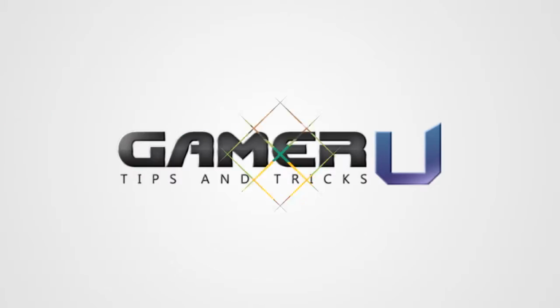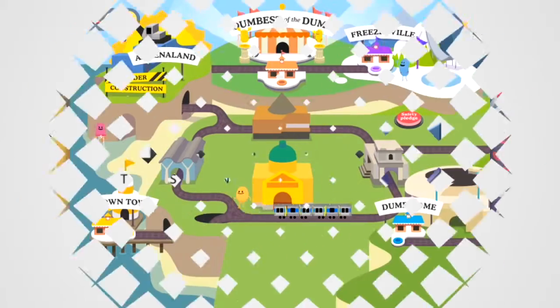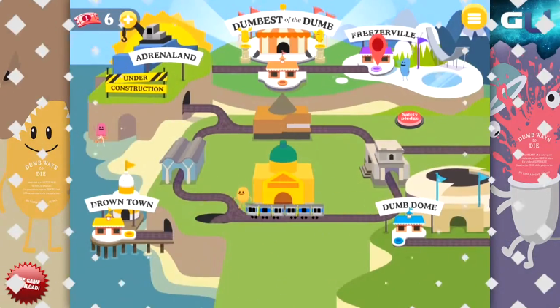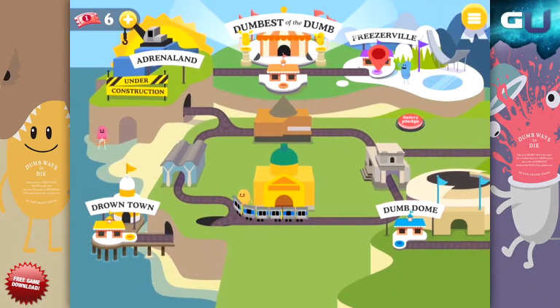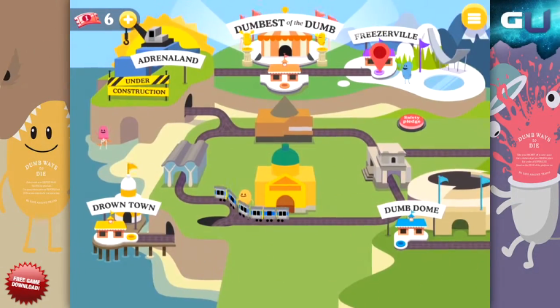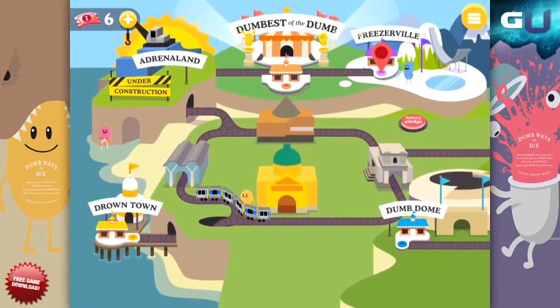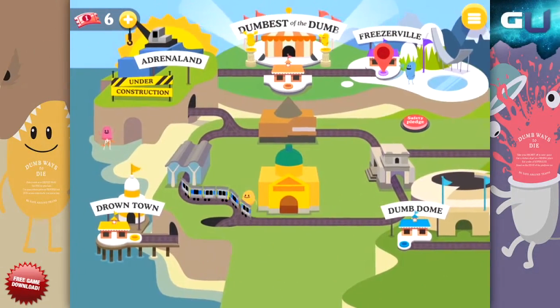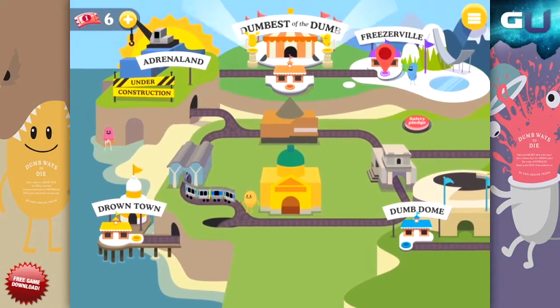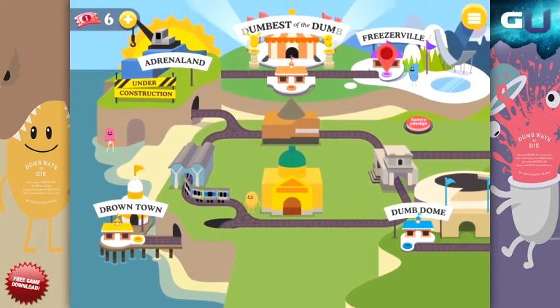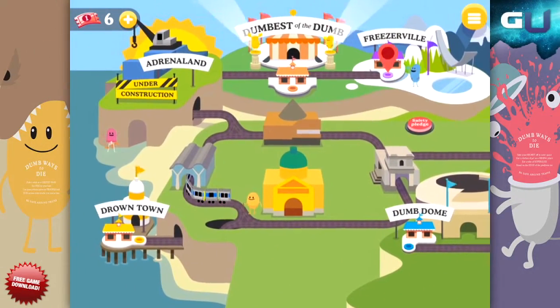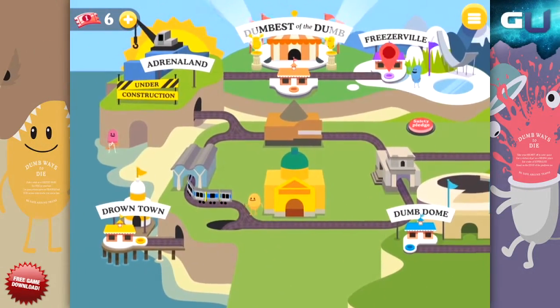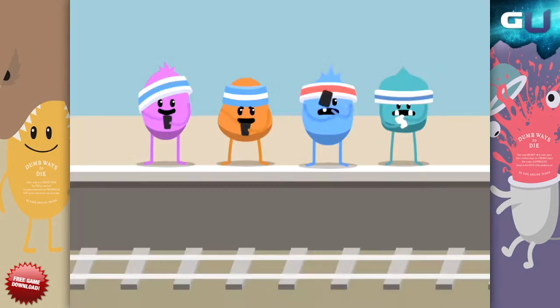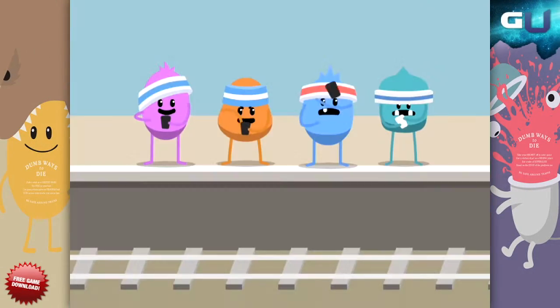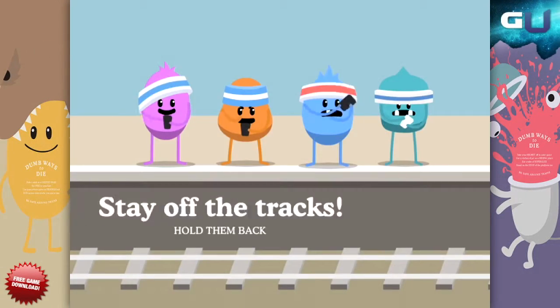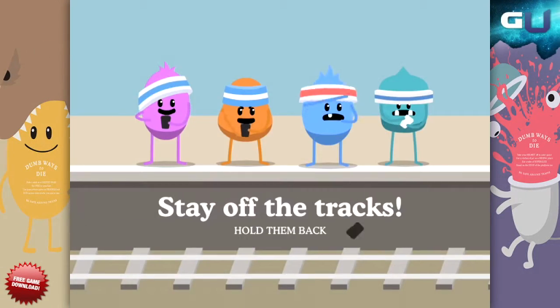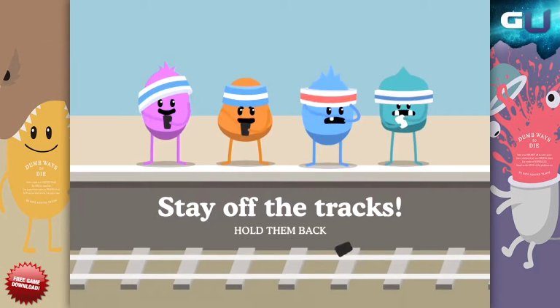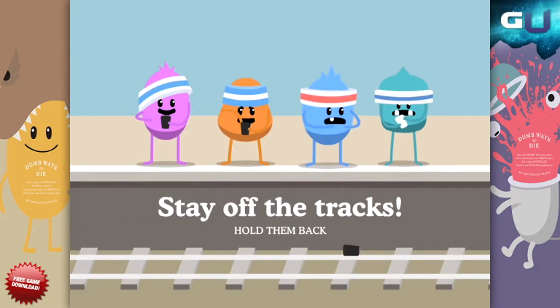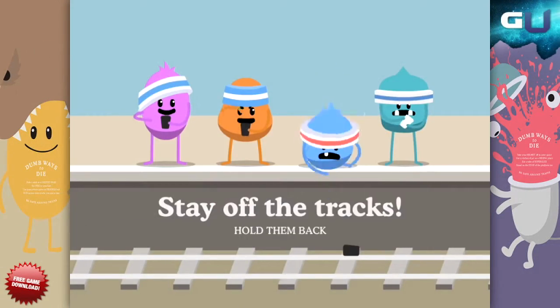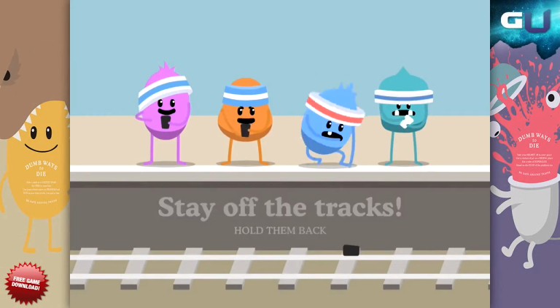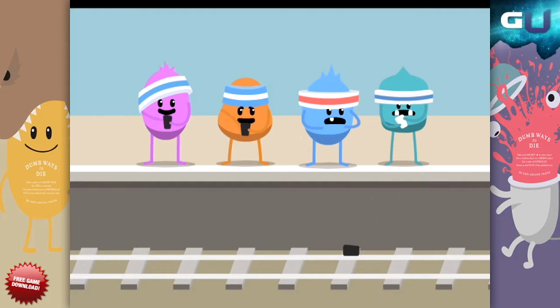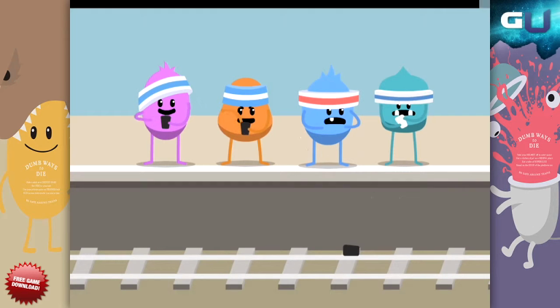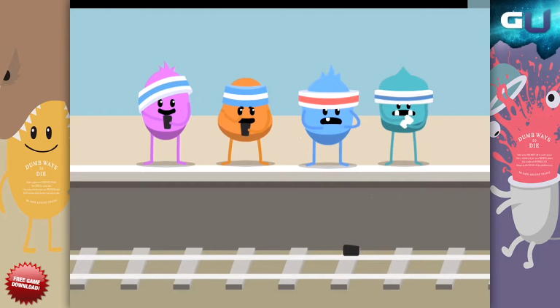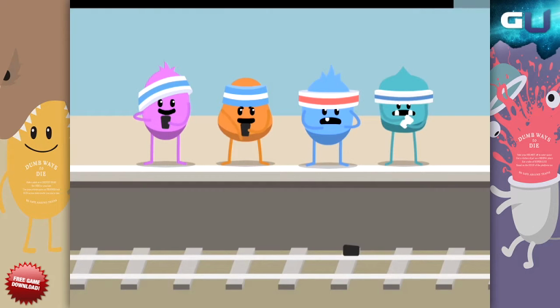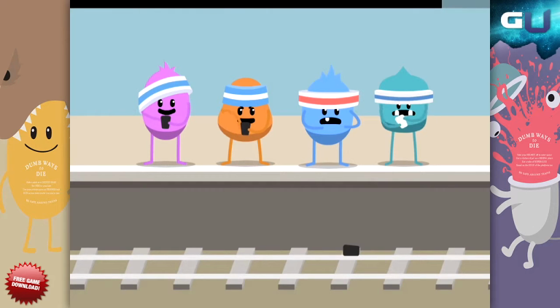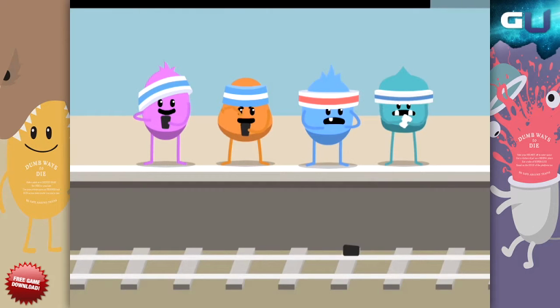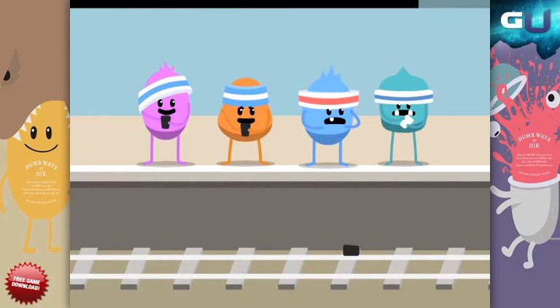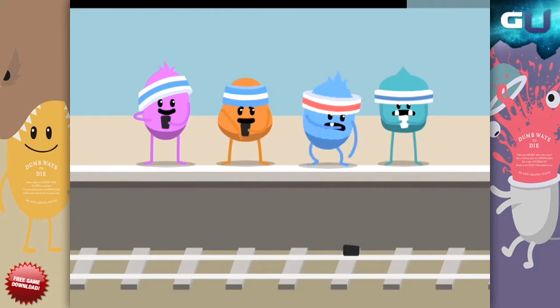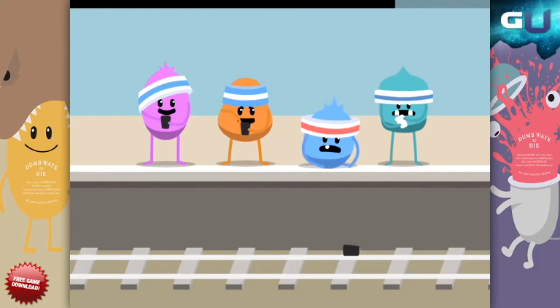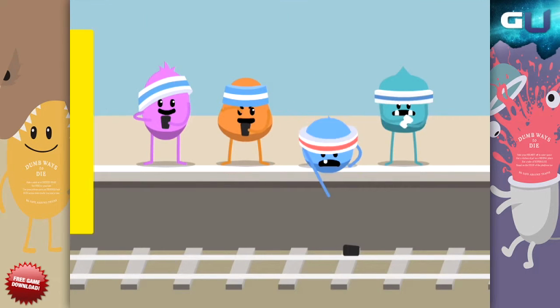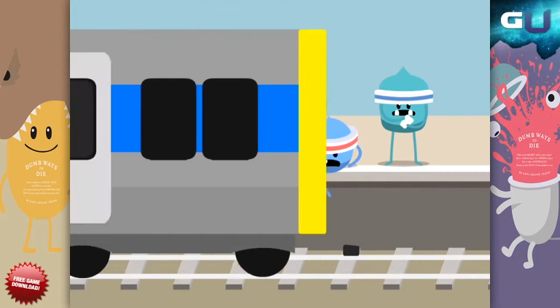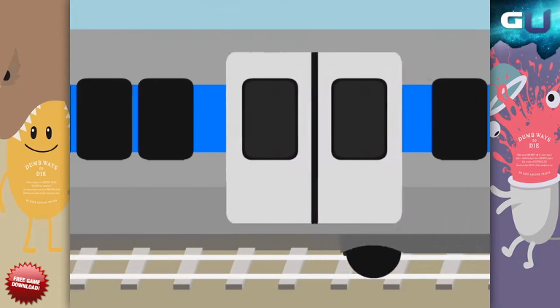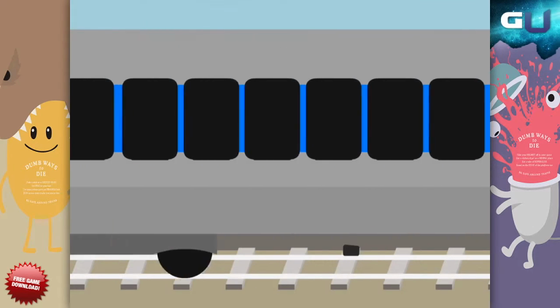Hello, and welcome to GamerU Tips and Tricks for Dumb Ways to Die 2: The Games. Today, it is all about grooming.